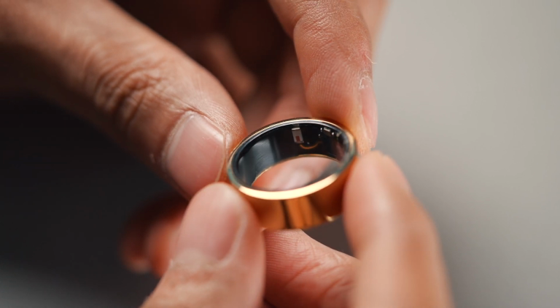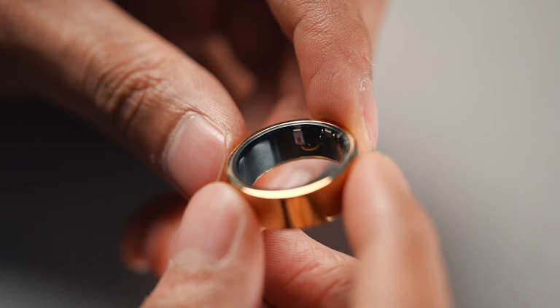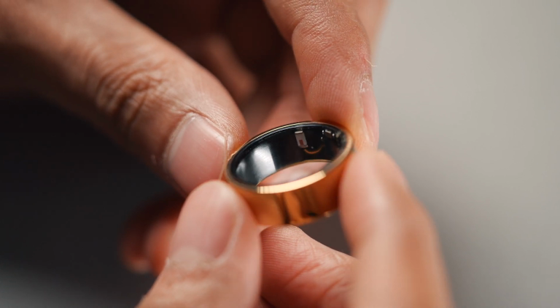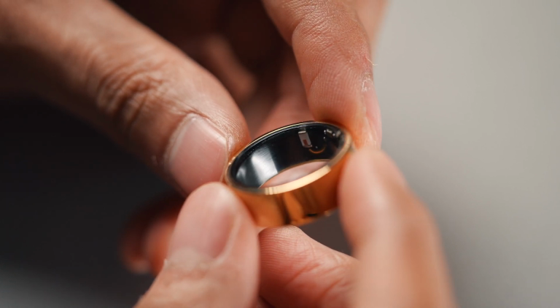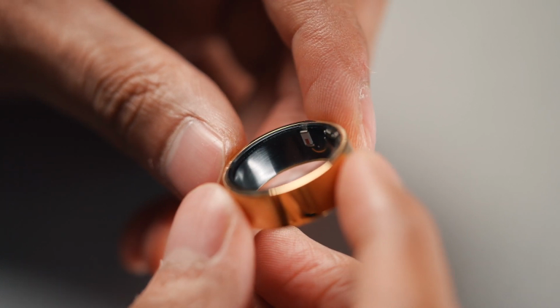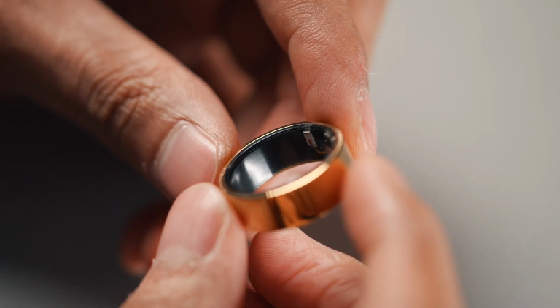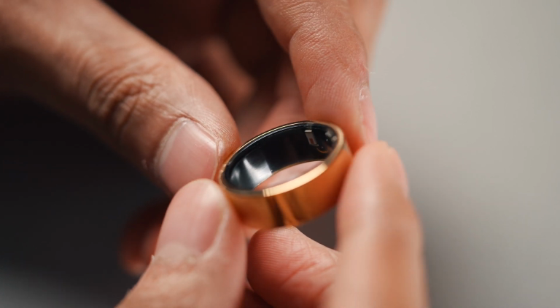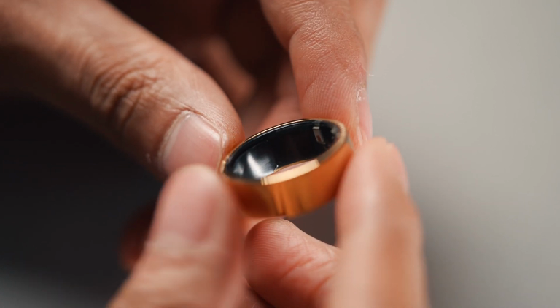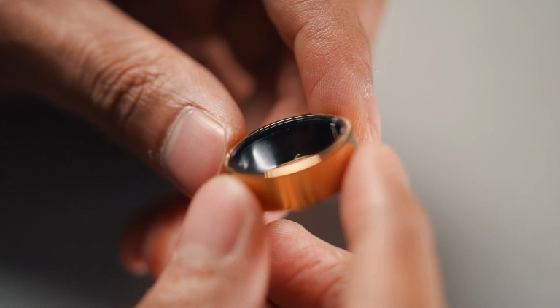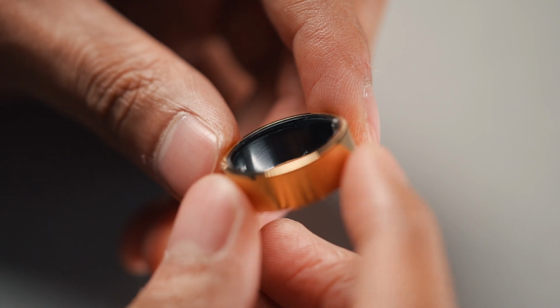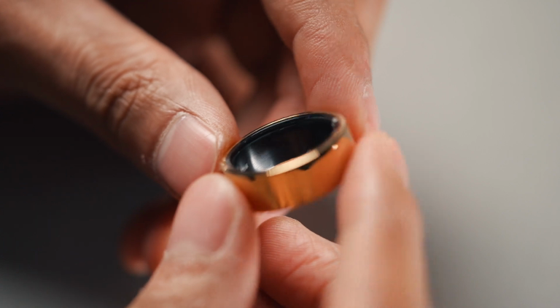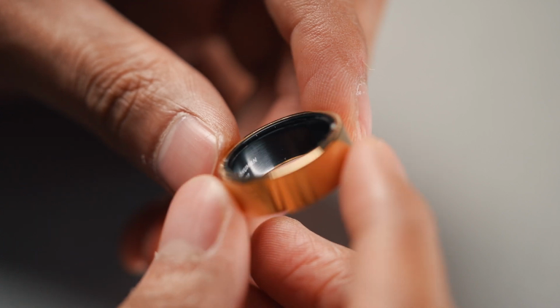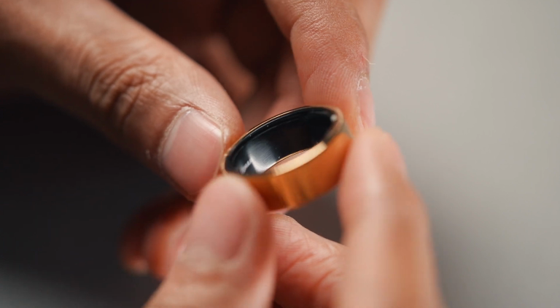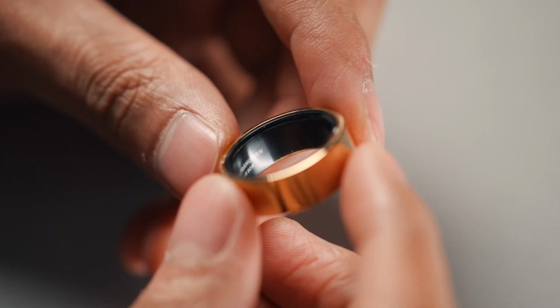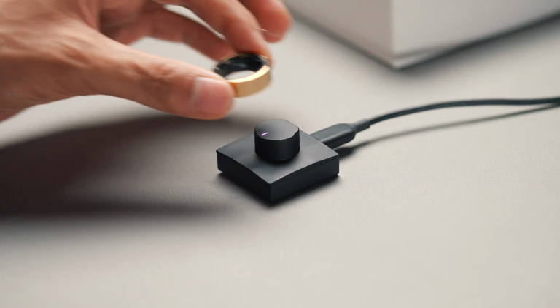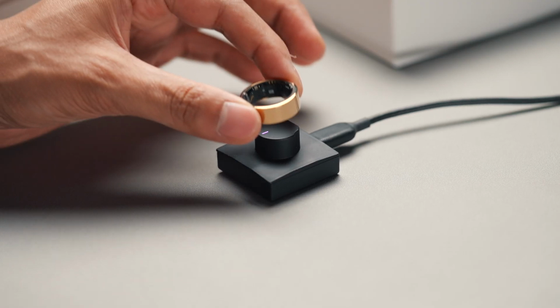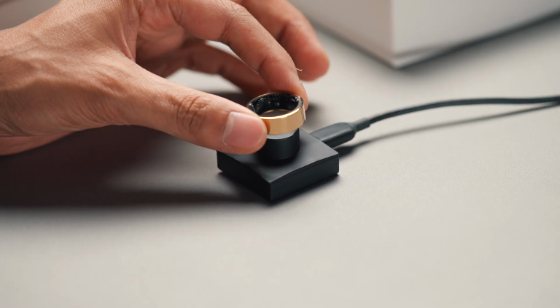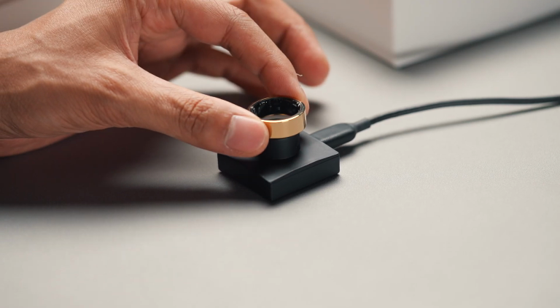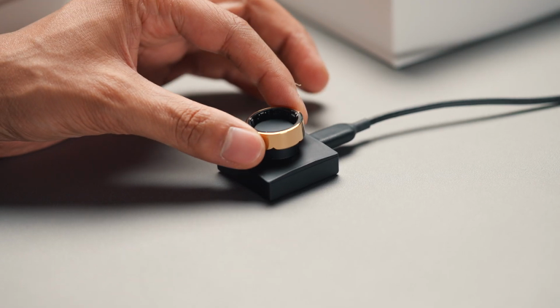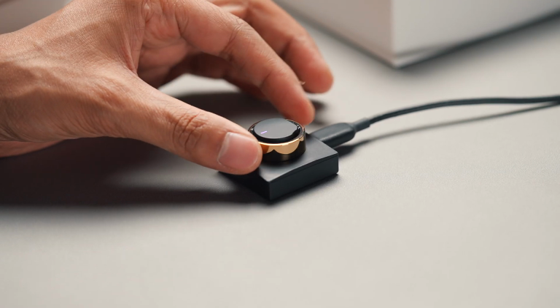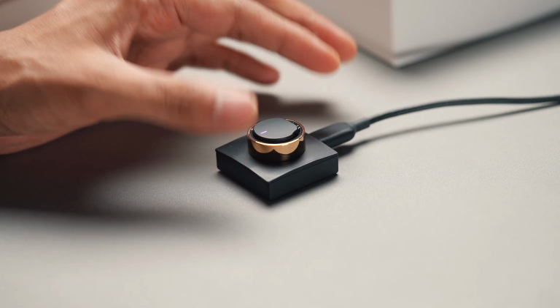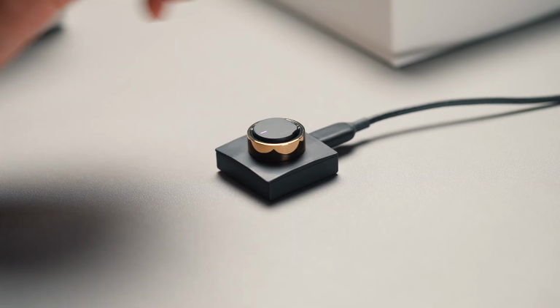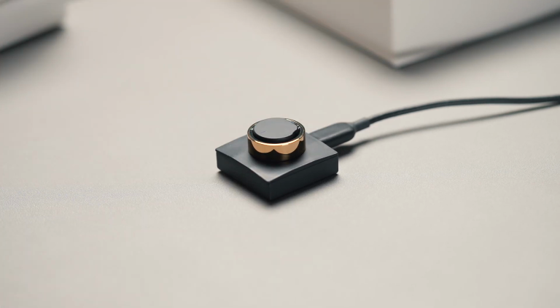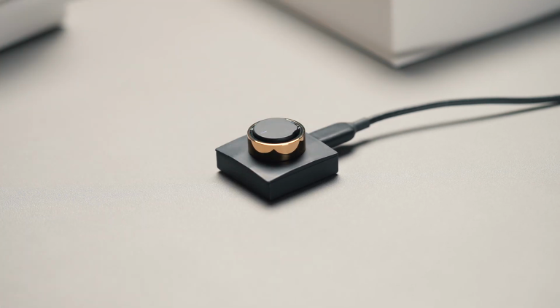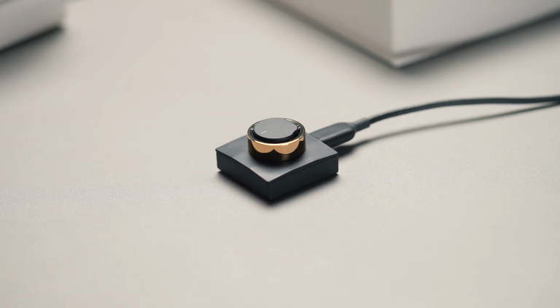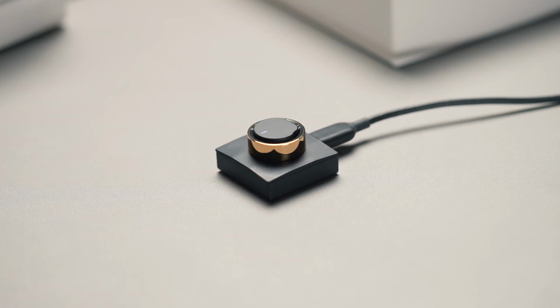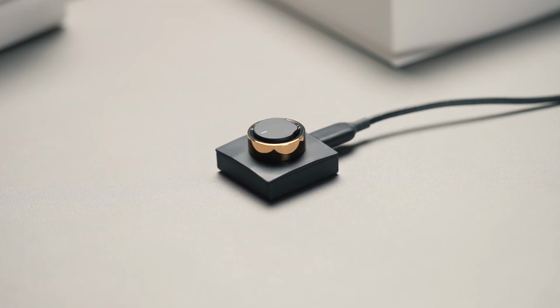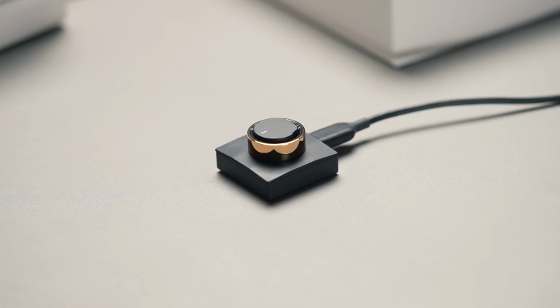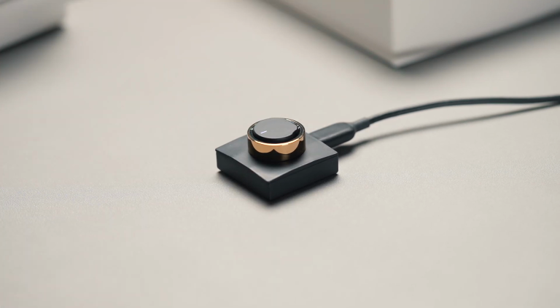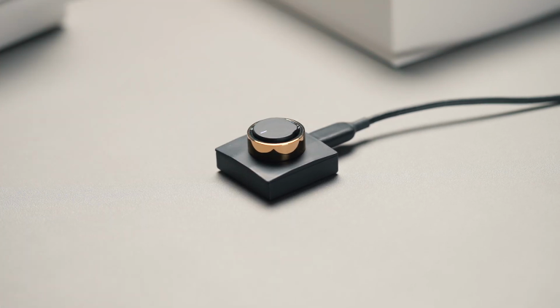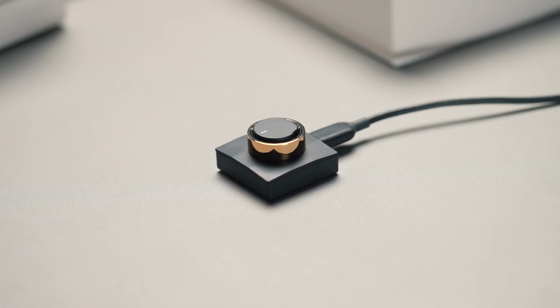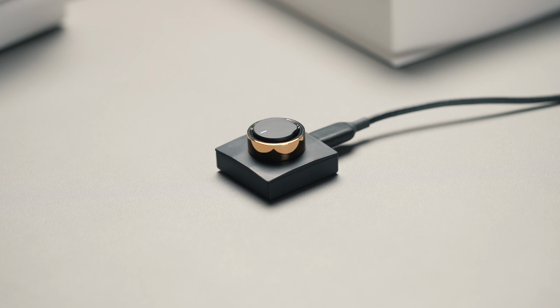You won't have to worry about breaking this like you would with a smartwatch. It provides up to six days of battery life, so you don't have to worry about charging it up every night.